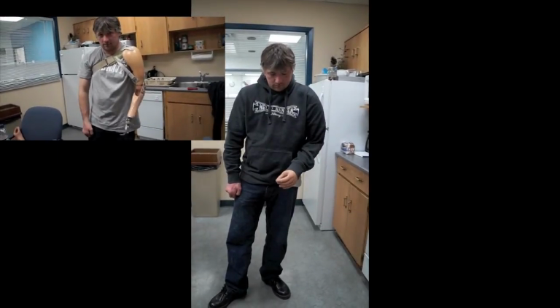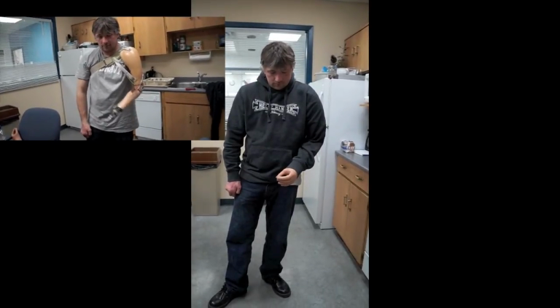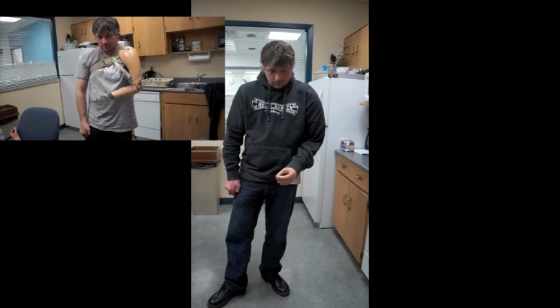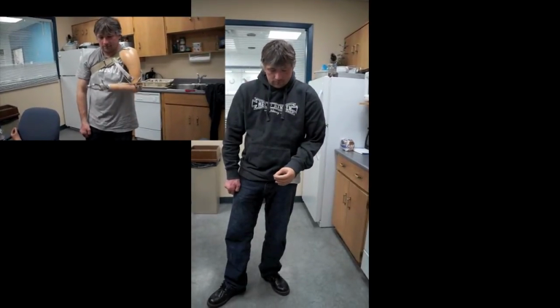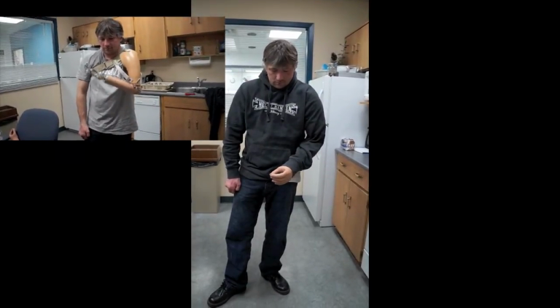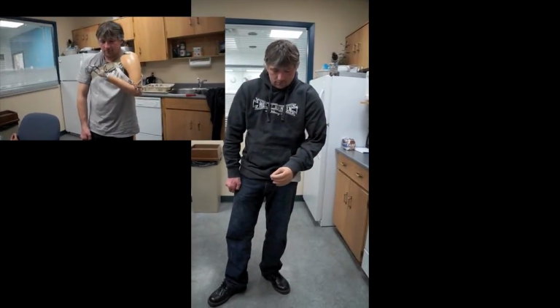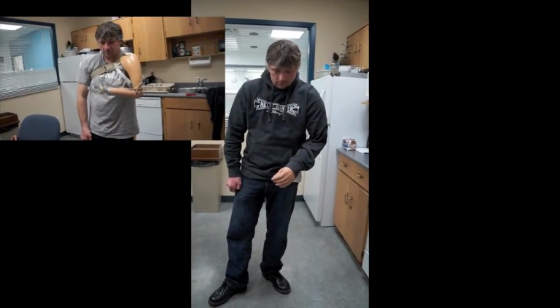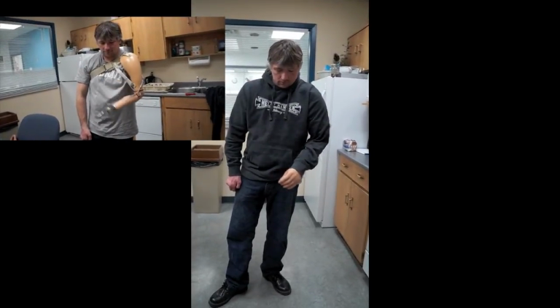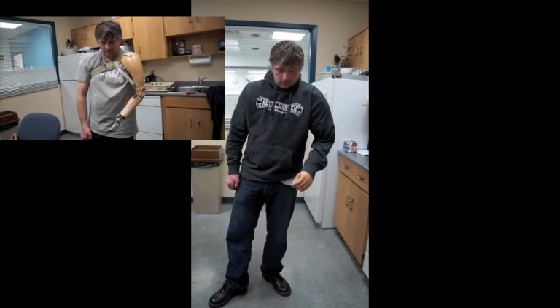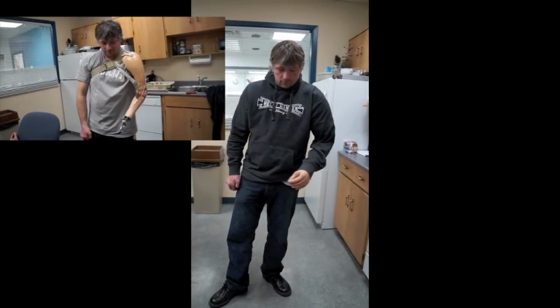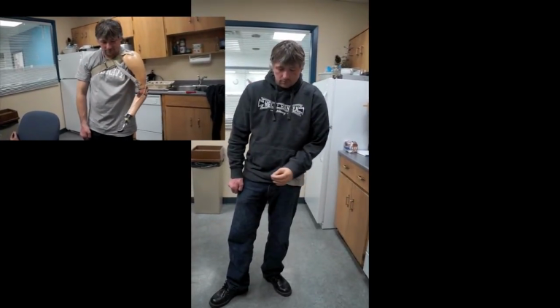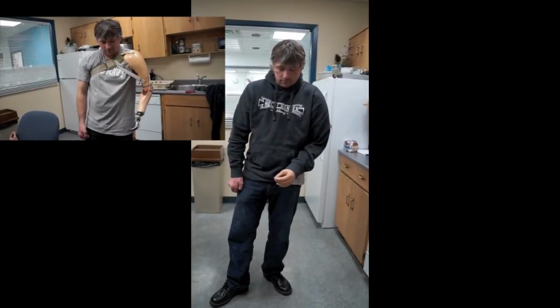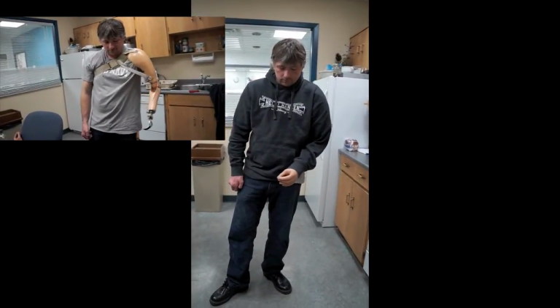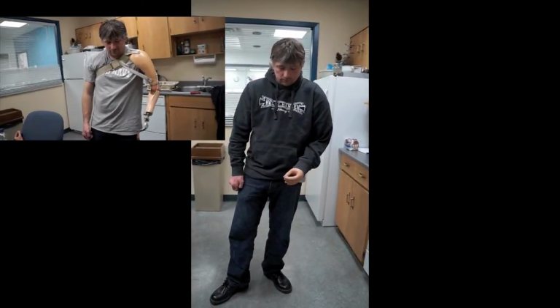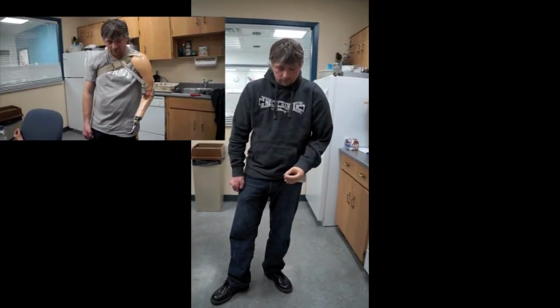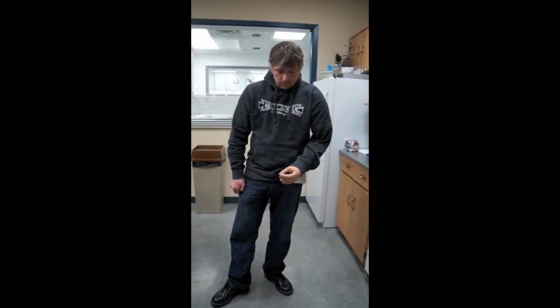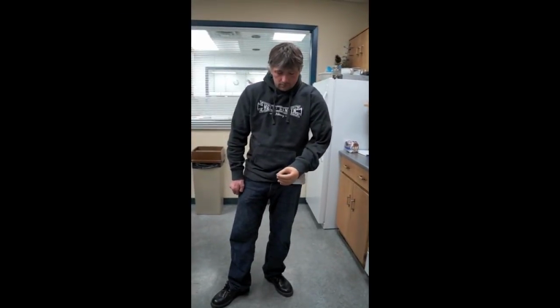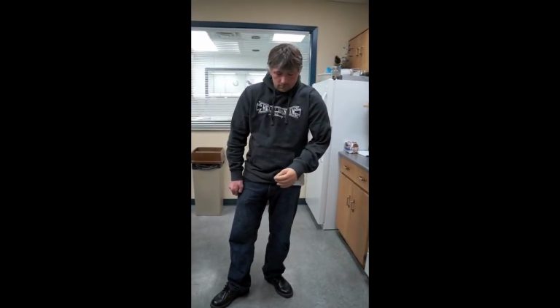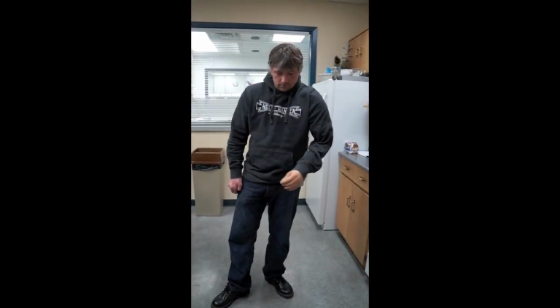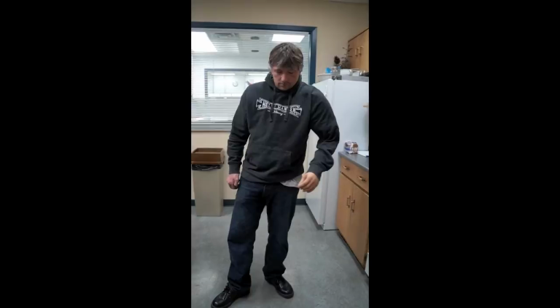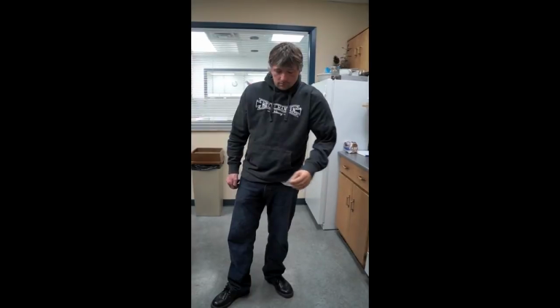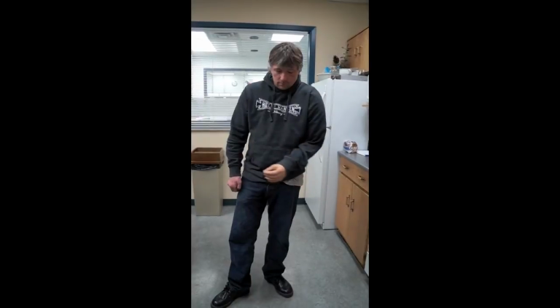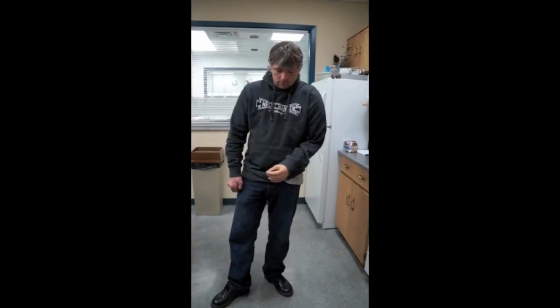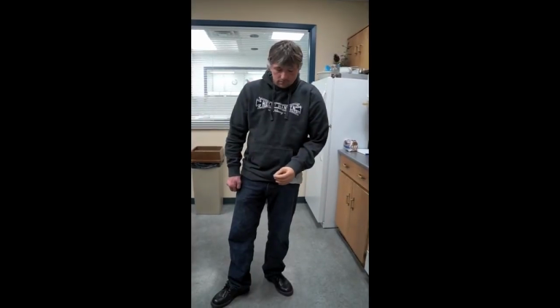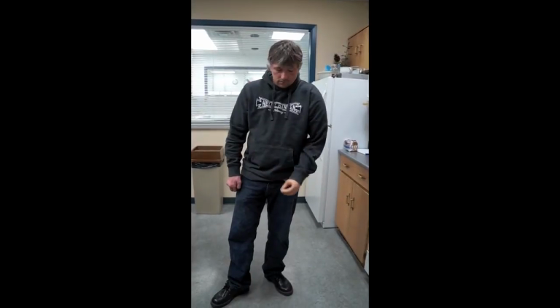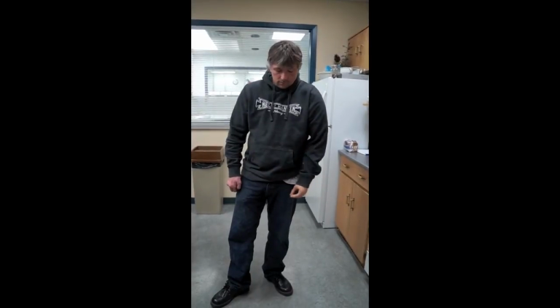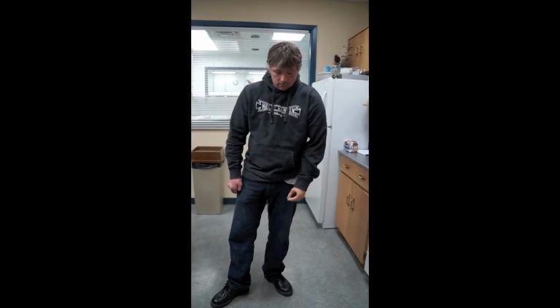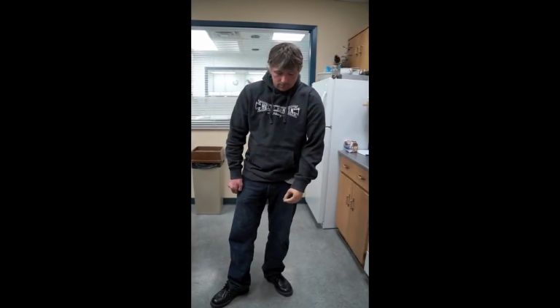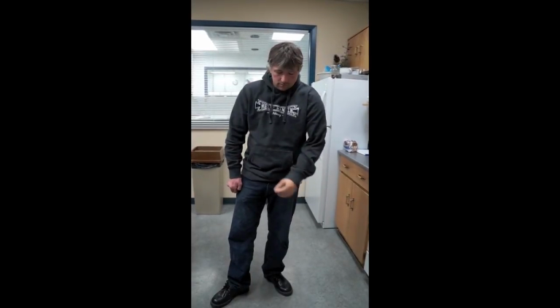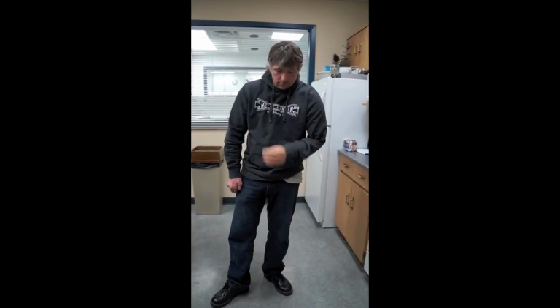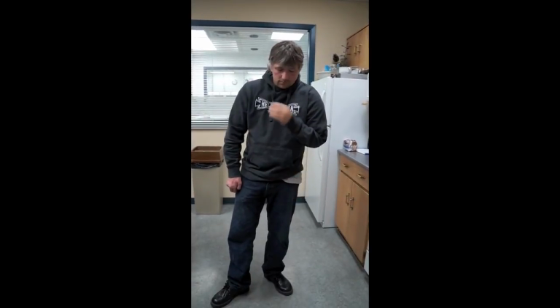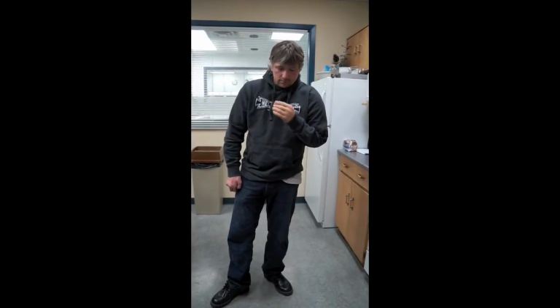How long do you wear this arm during the day? I wear it for anywhere between 9 to 11 hours.